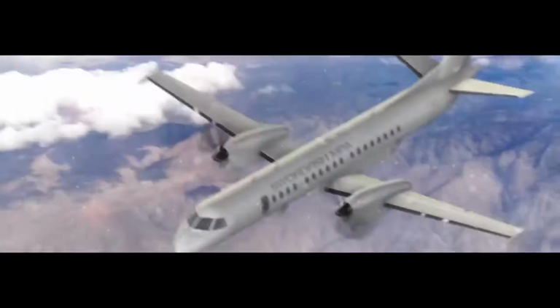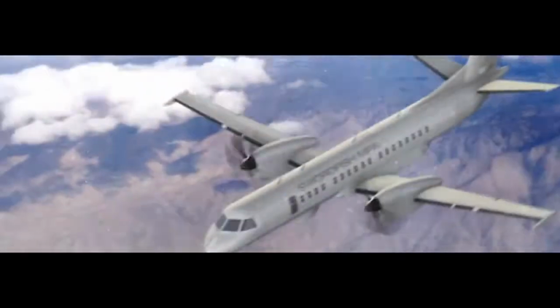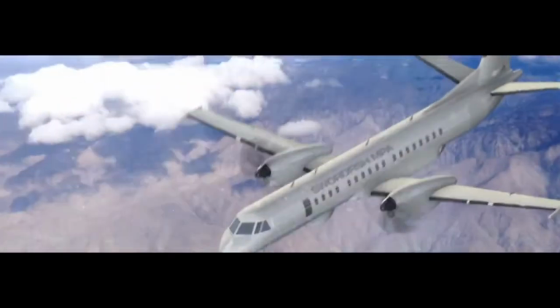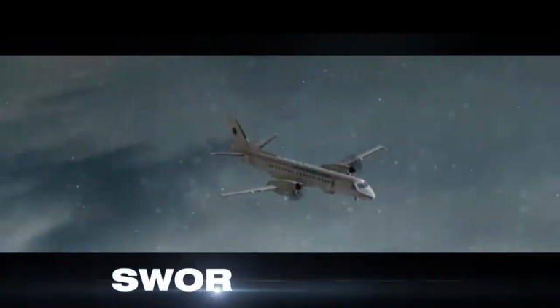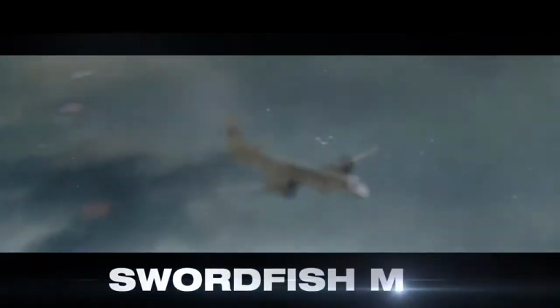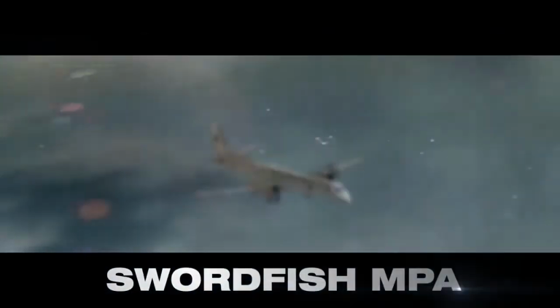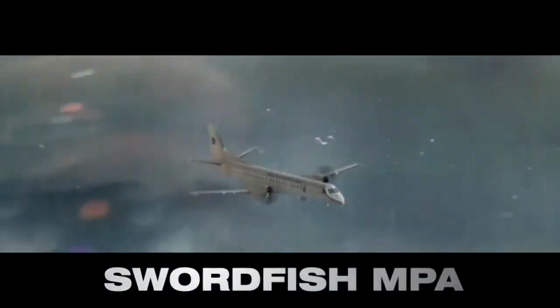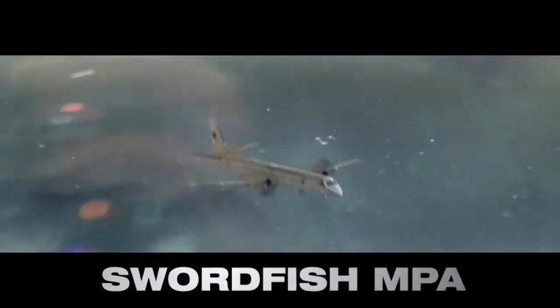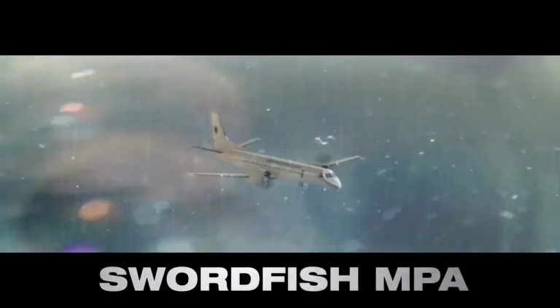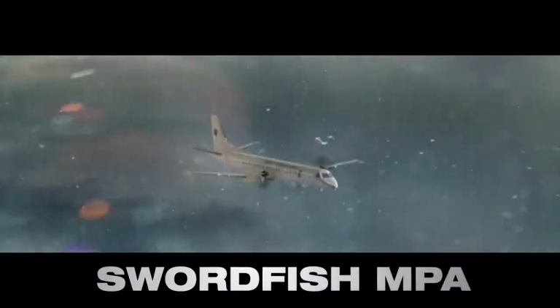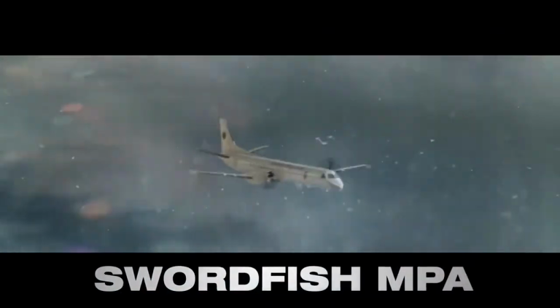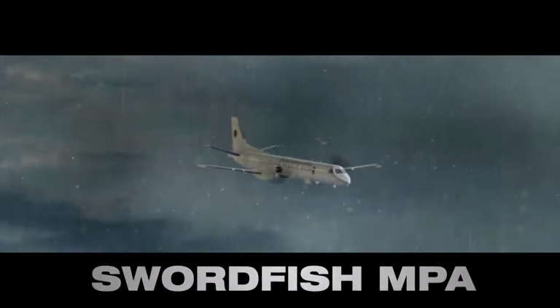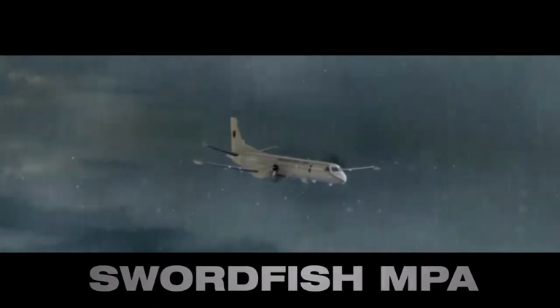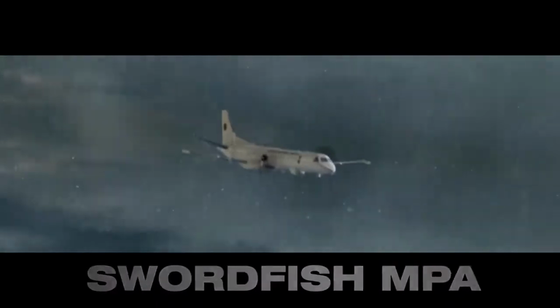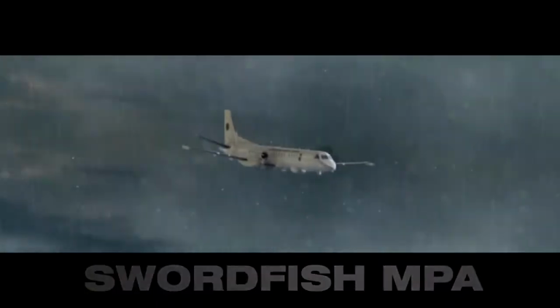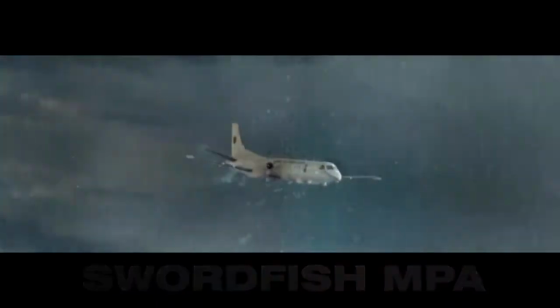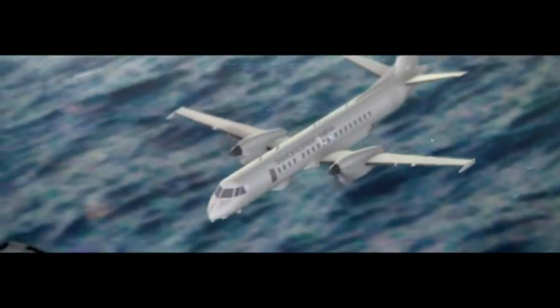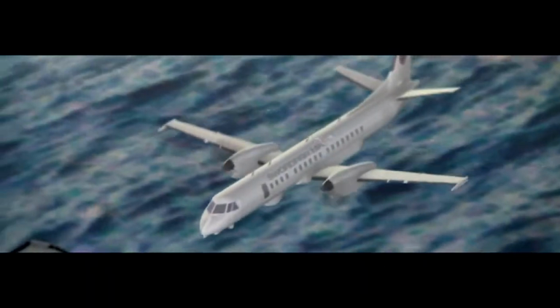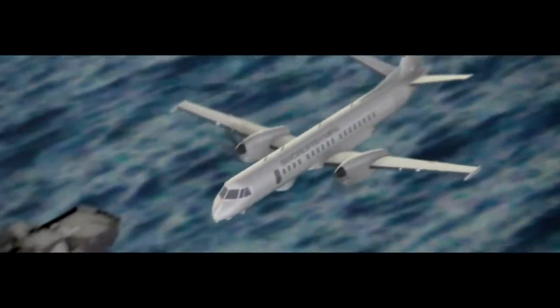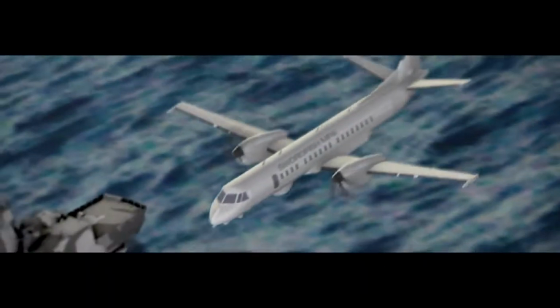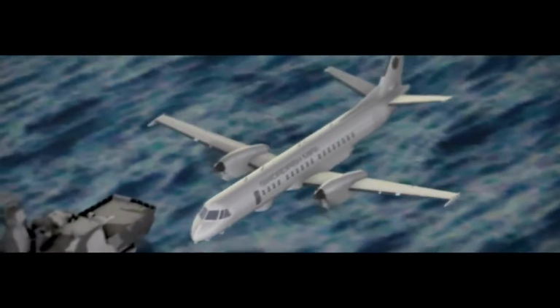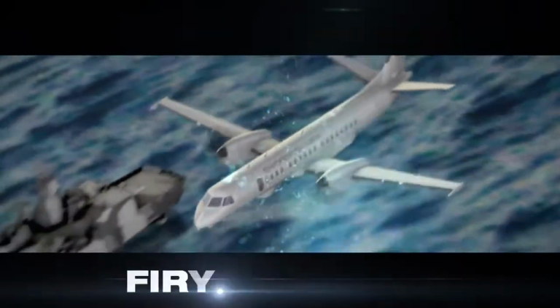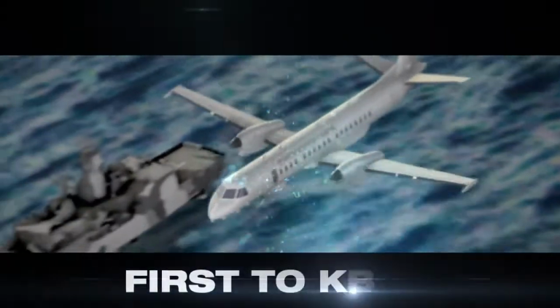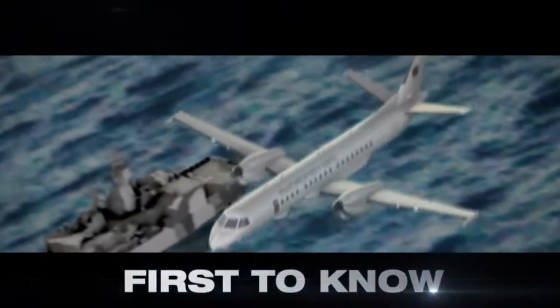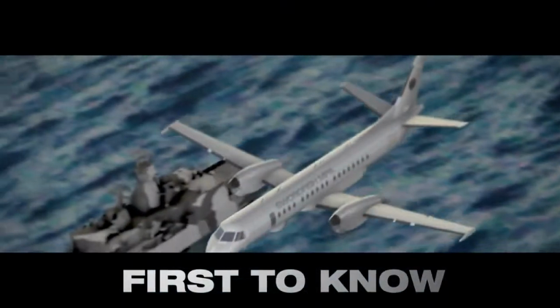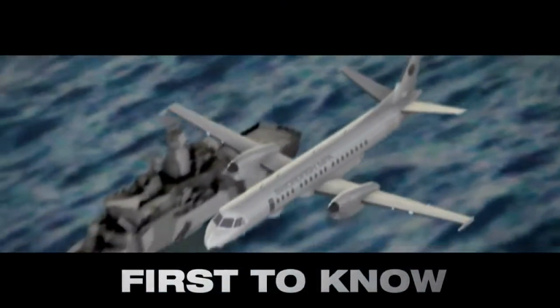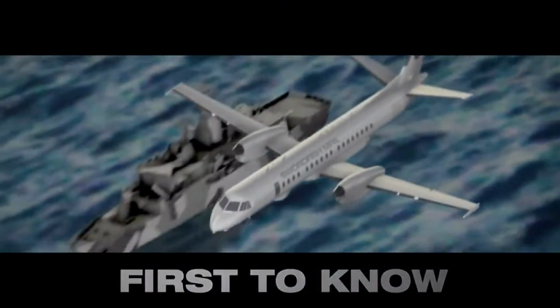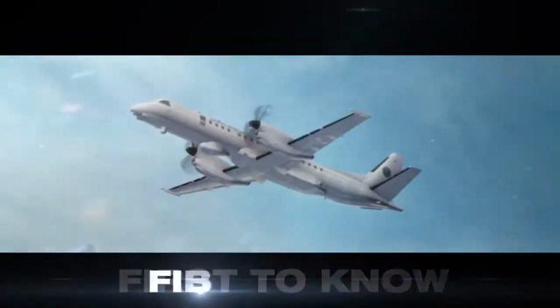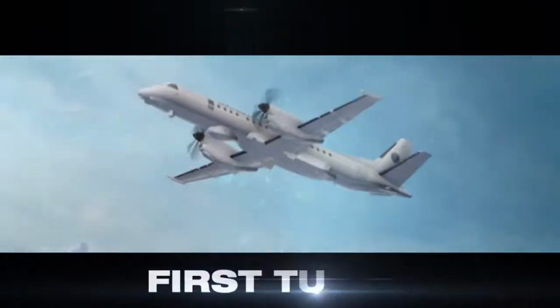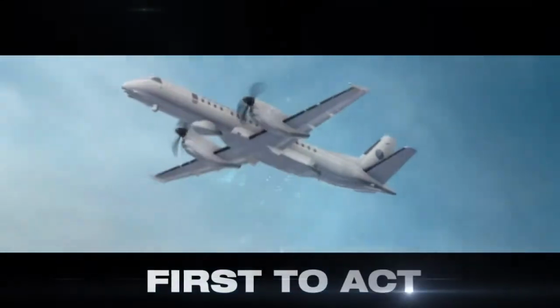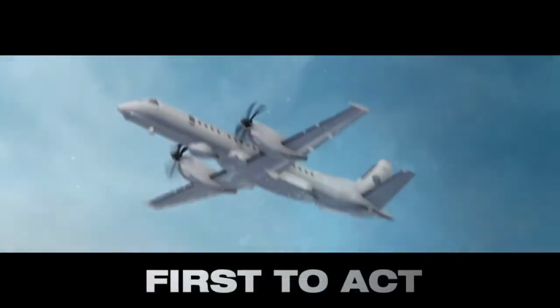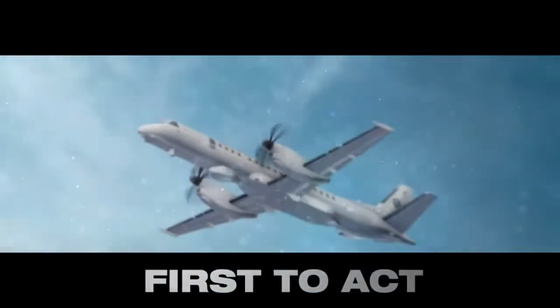Introducing the Swordfish maritime patrol aircraft. First to know, first to act.